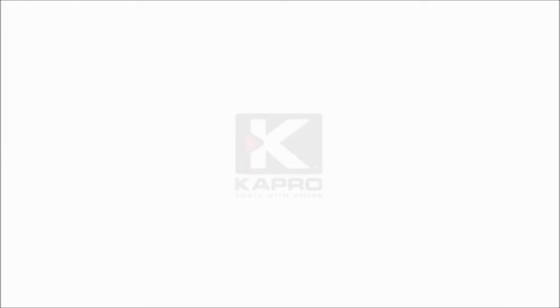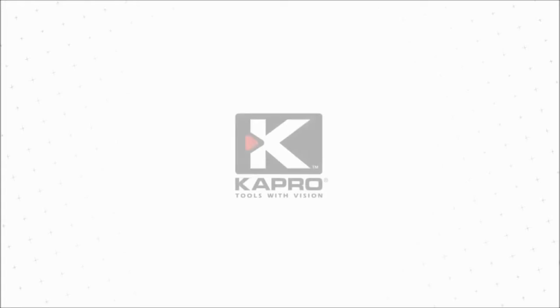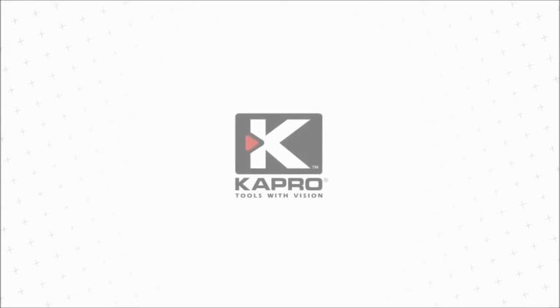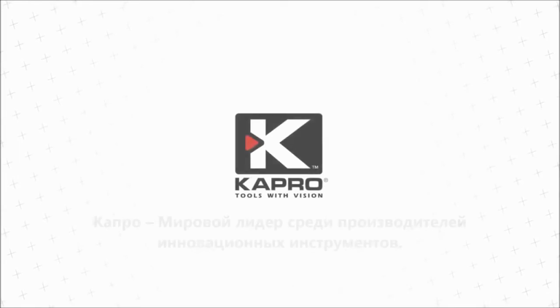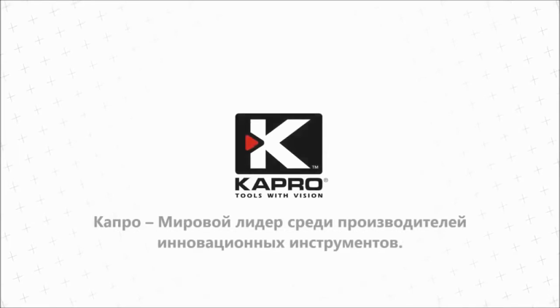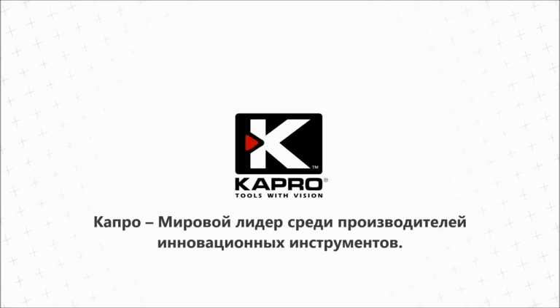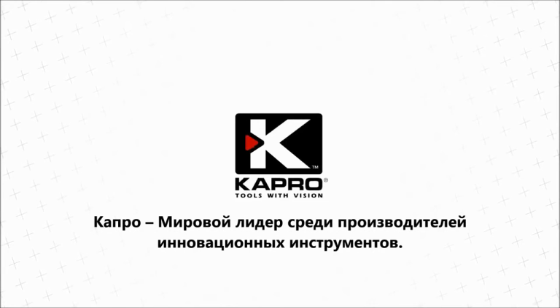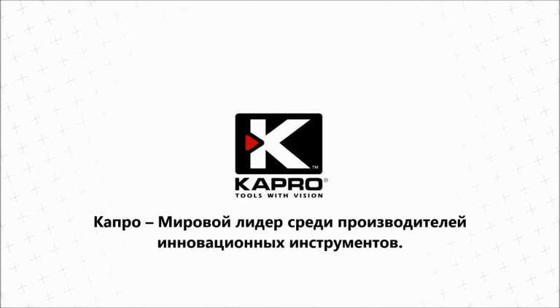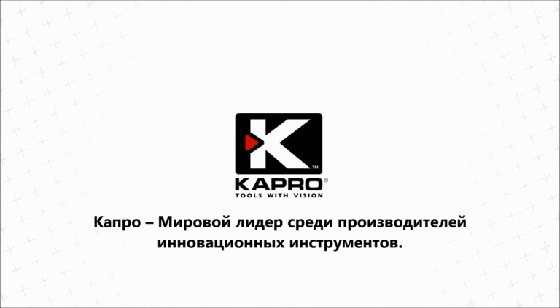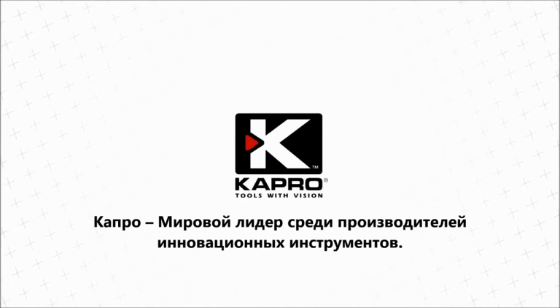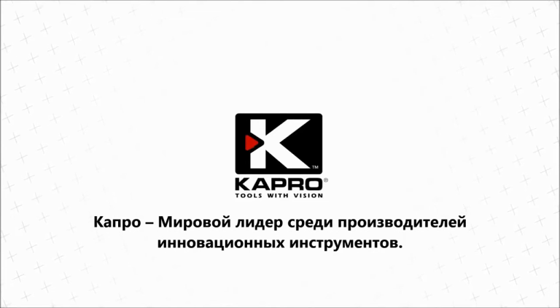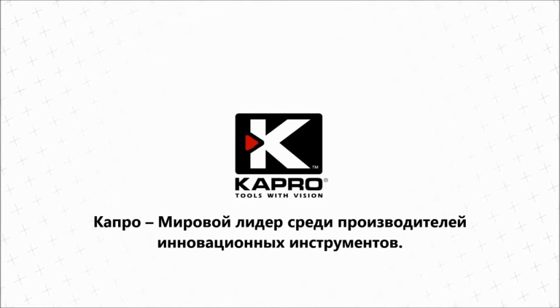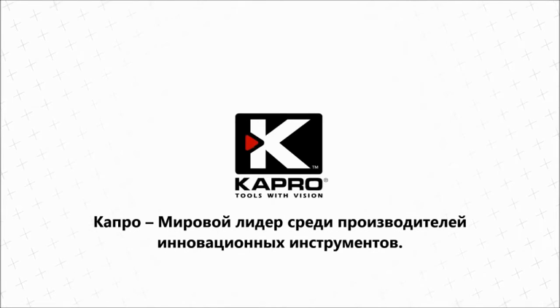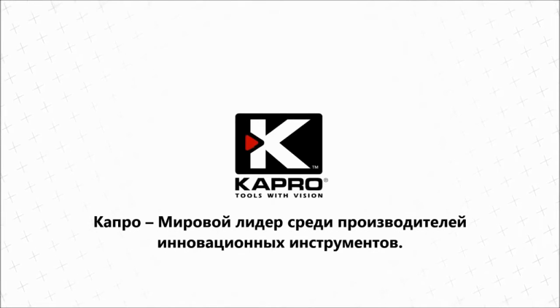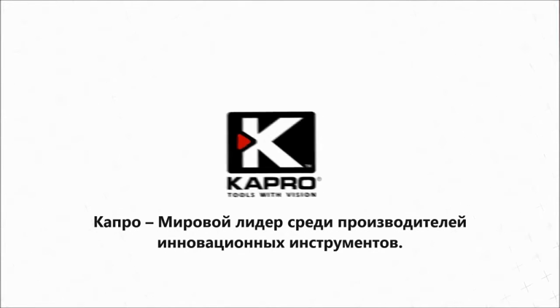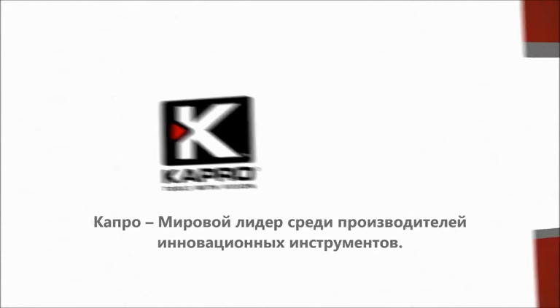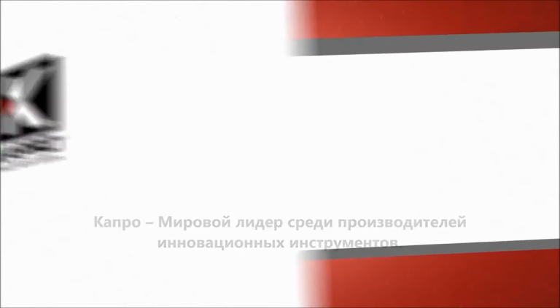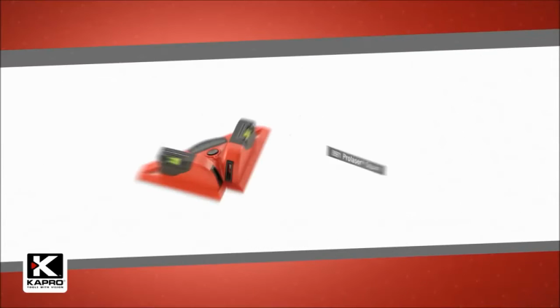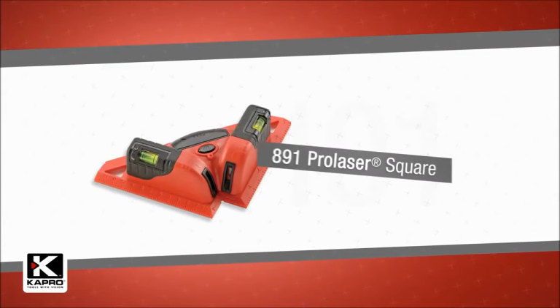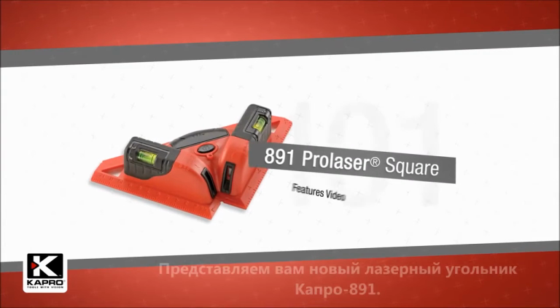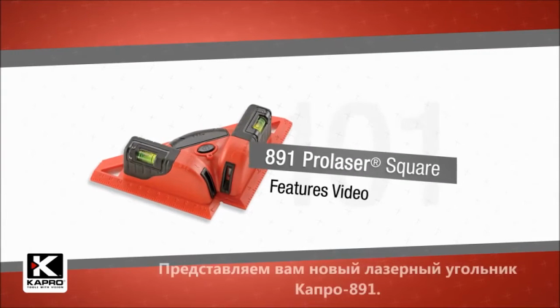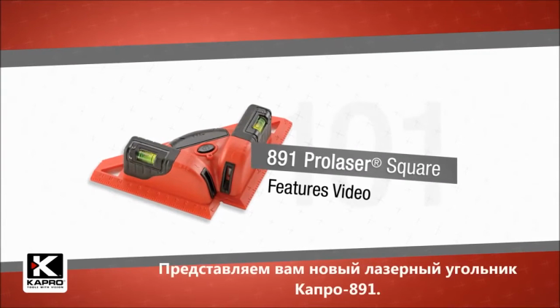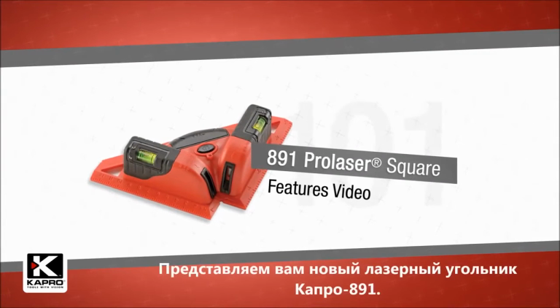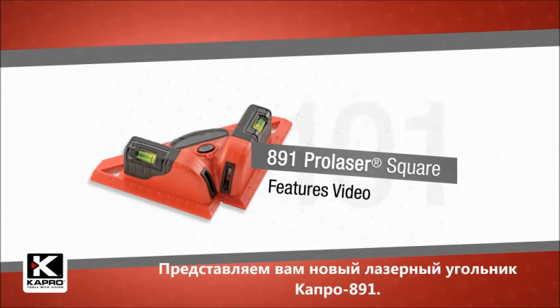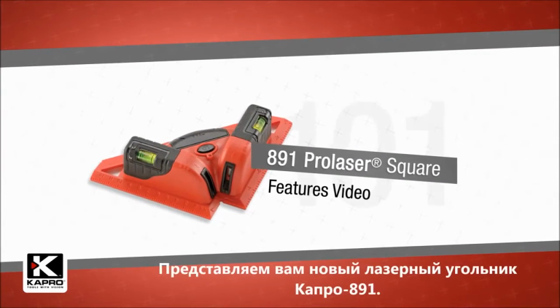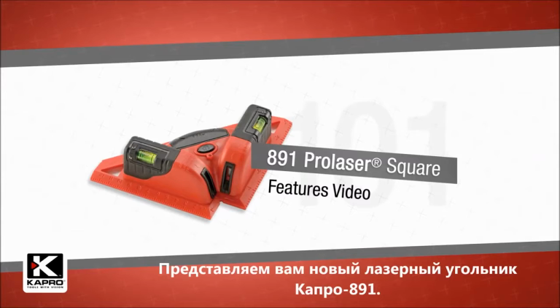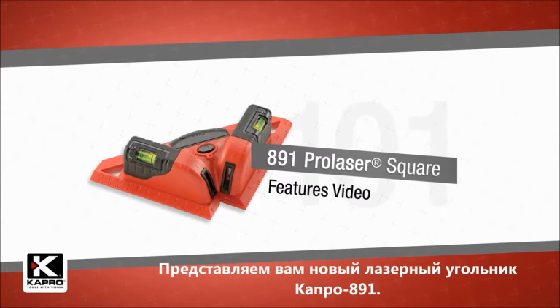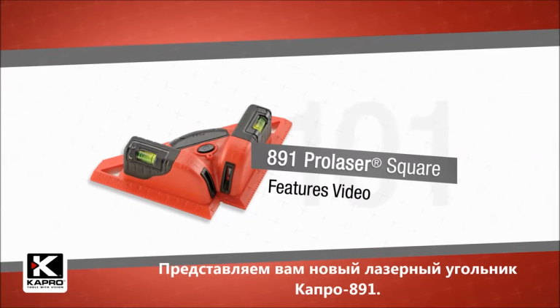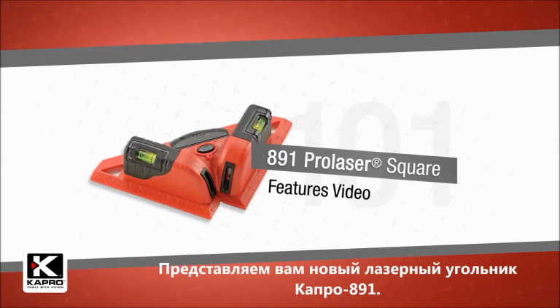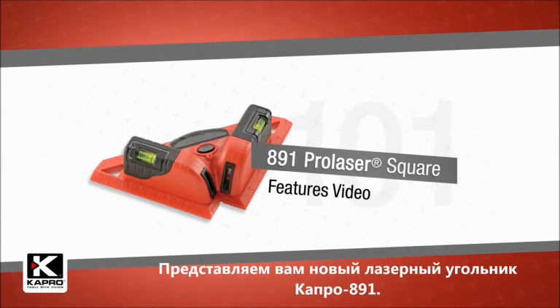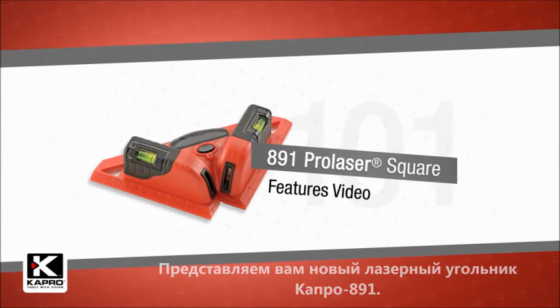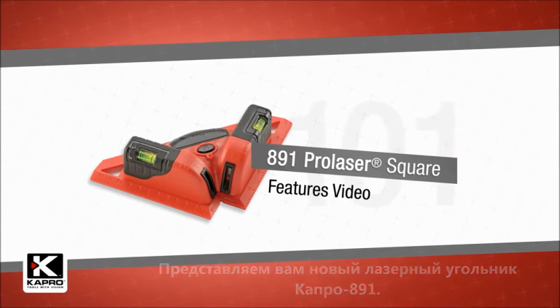Capro, the world's most innovative manufacturer of hand tools. Introducing the all-new 891 Pro Laser Square.